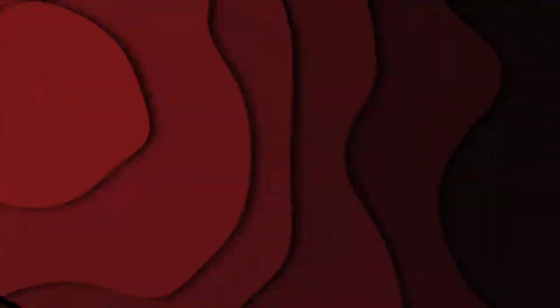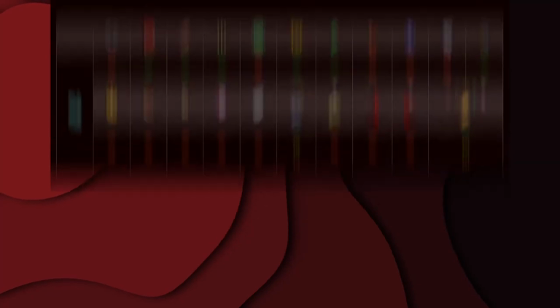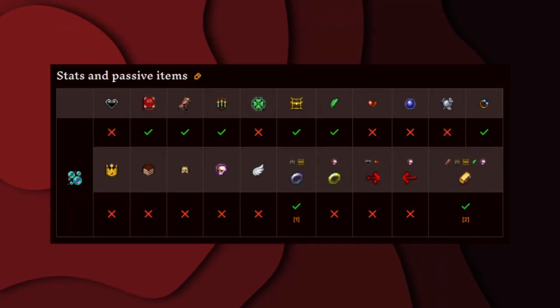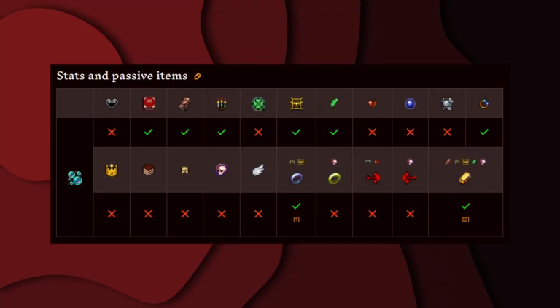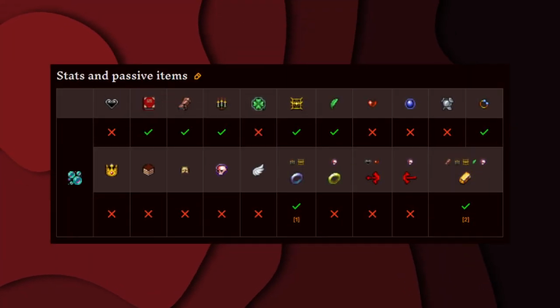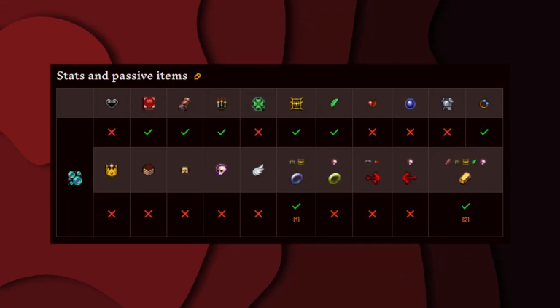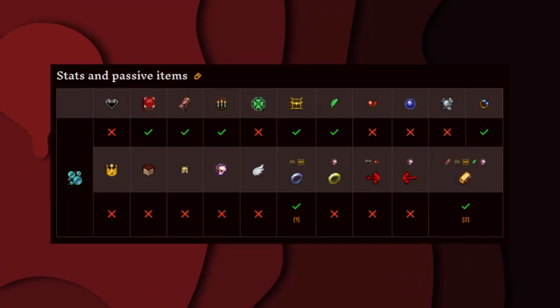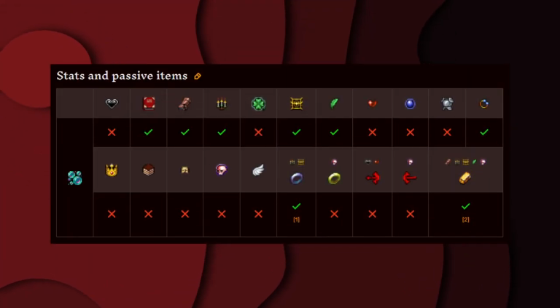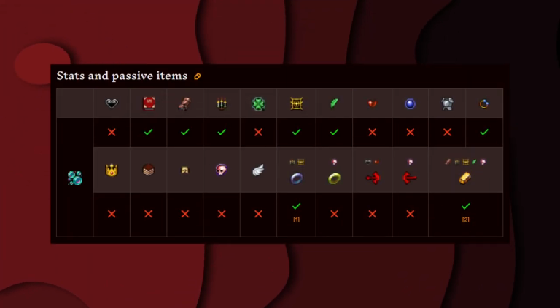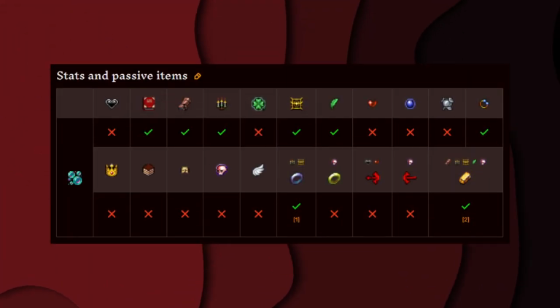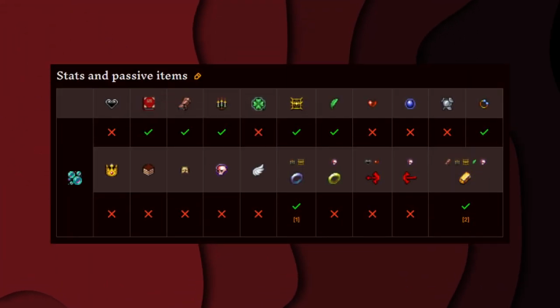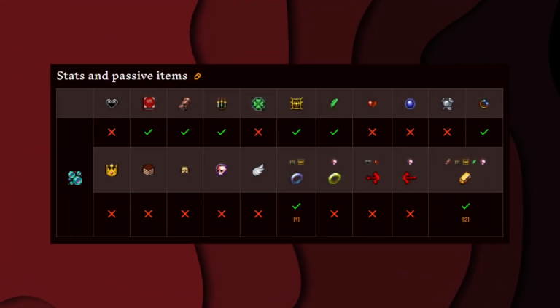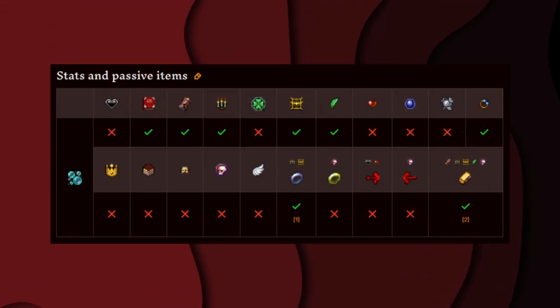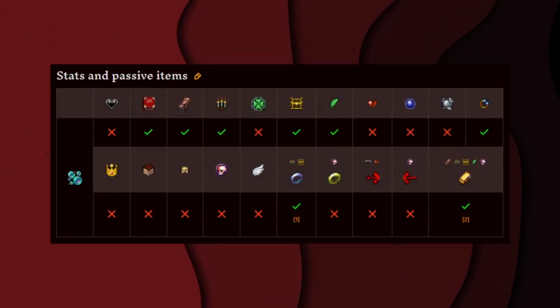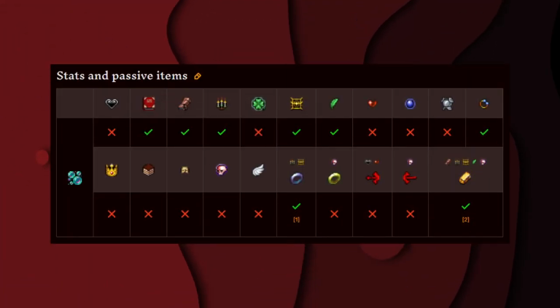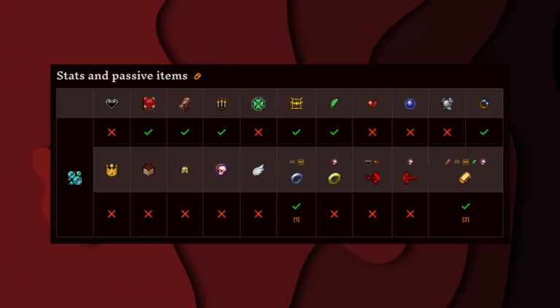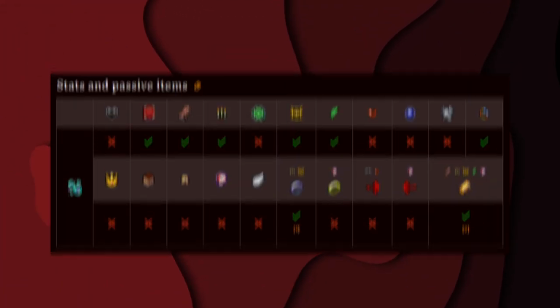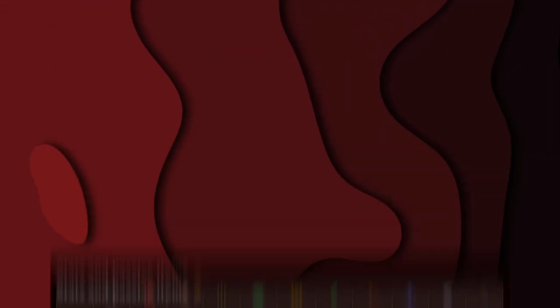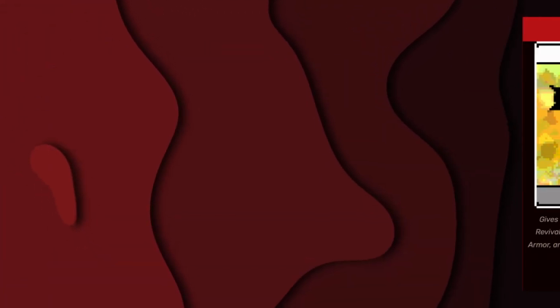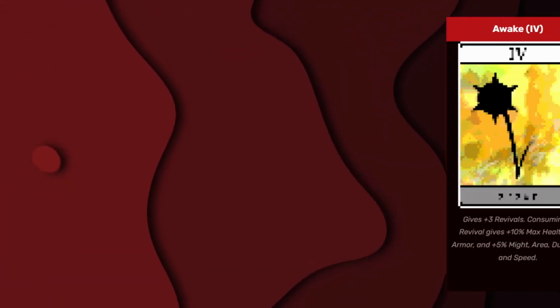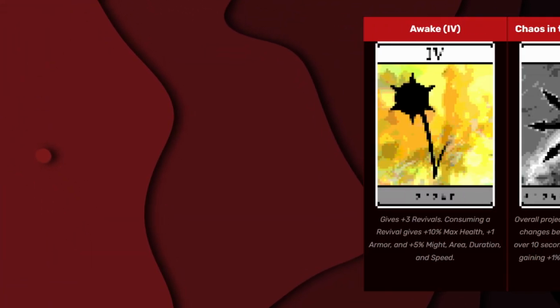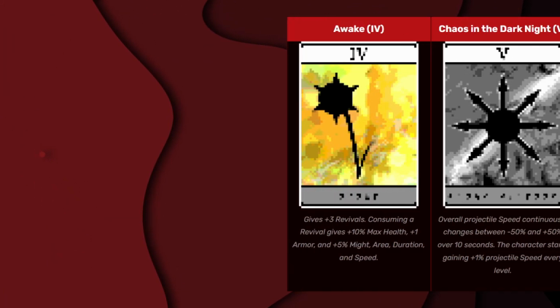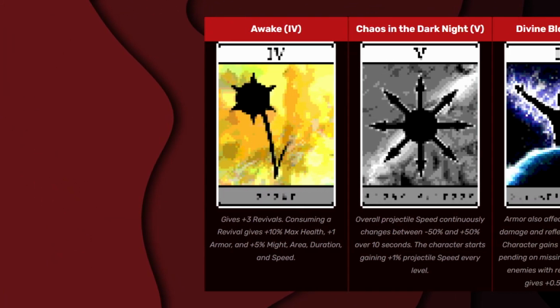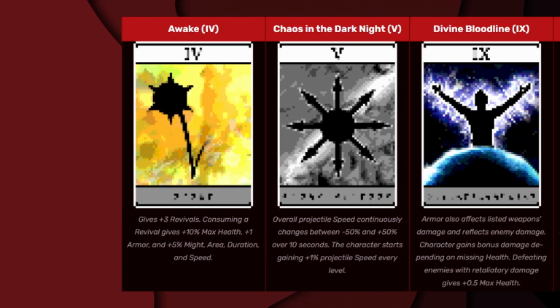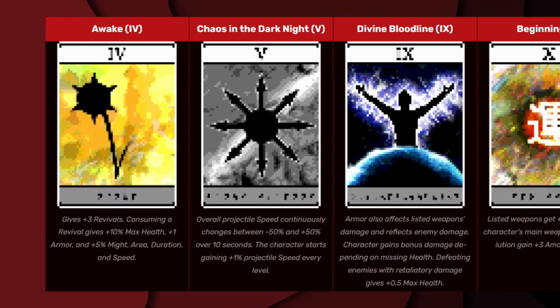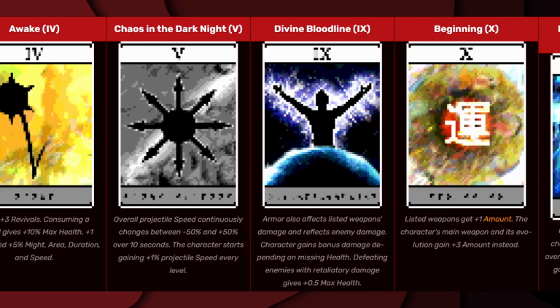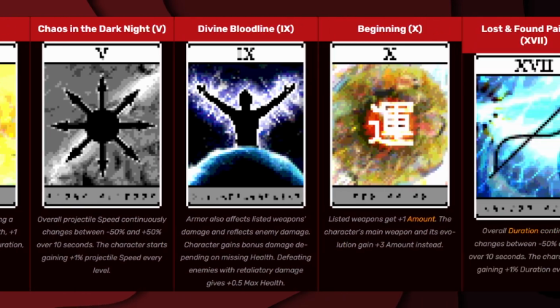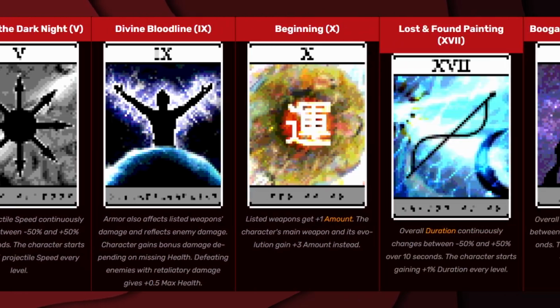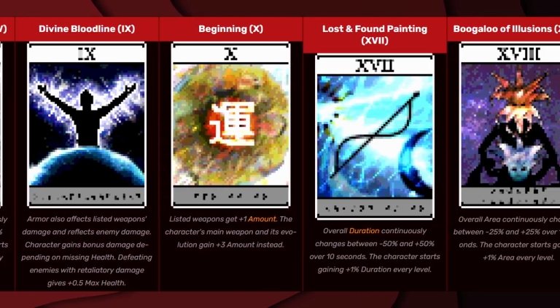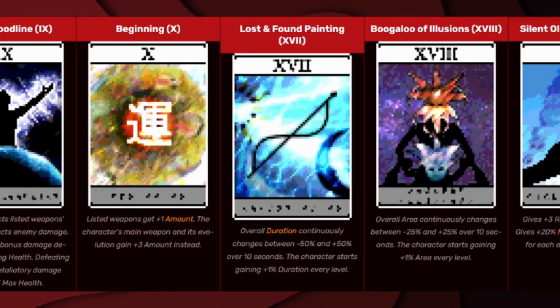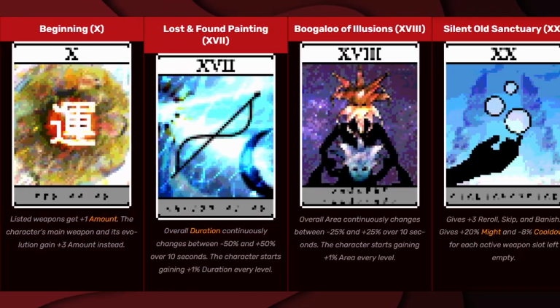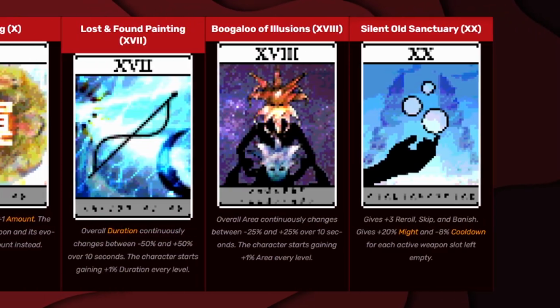These are all the stats and passive items that affect Boo-Roo-Bool. And these are all the arcana that affect Boo-Roo-Bool.